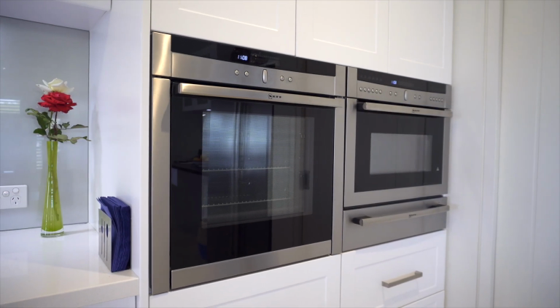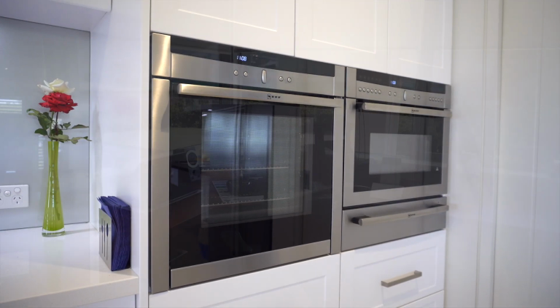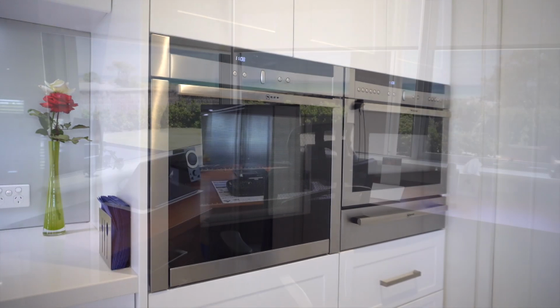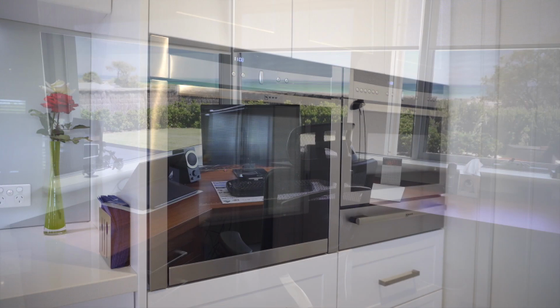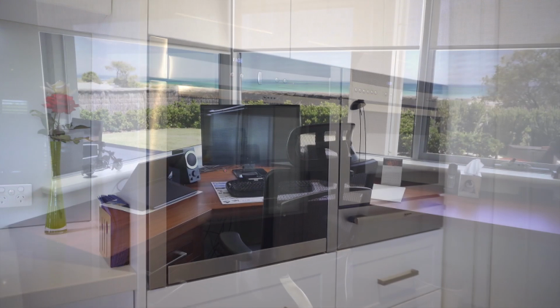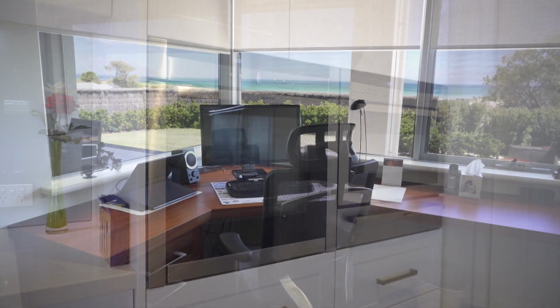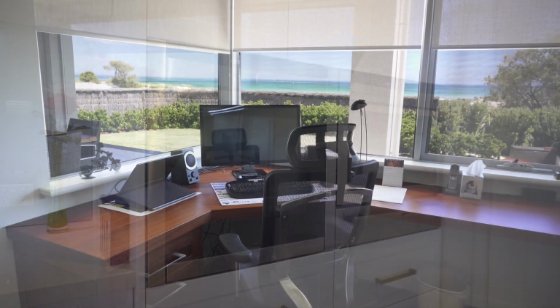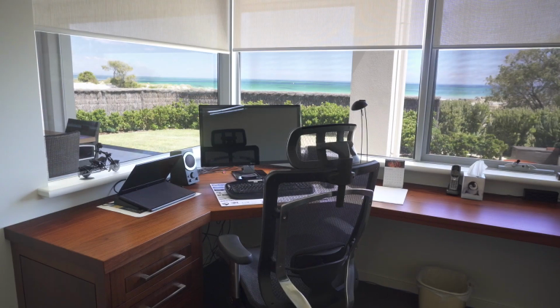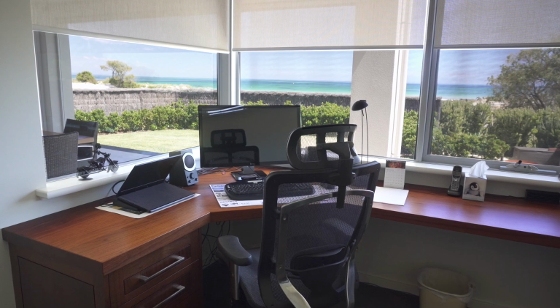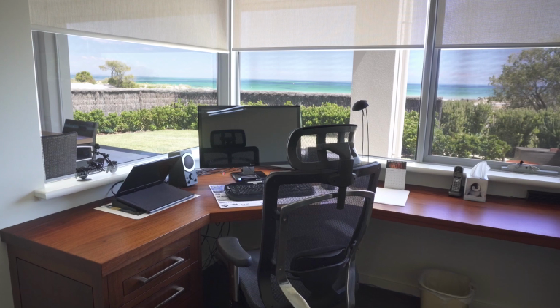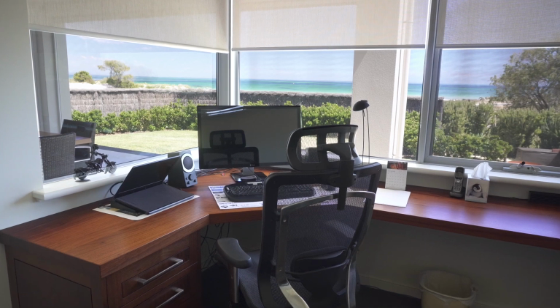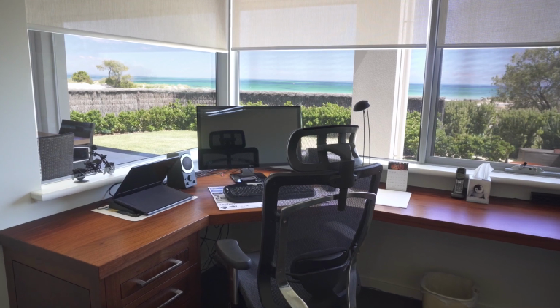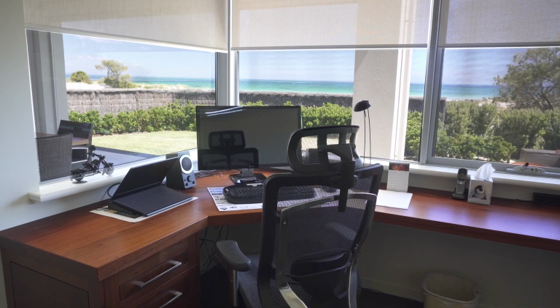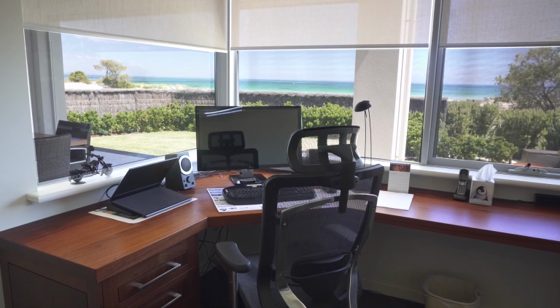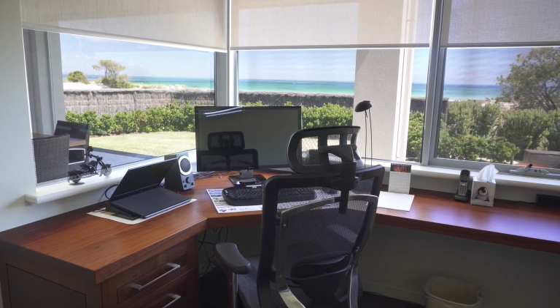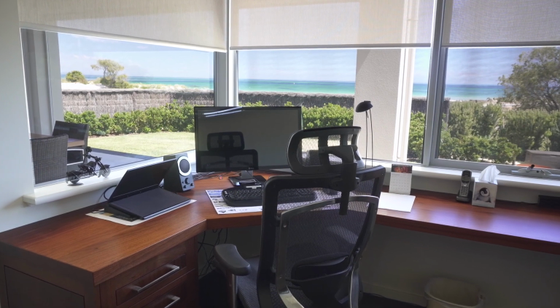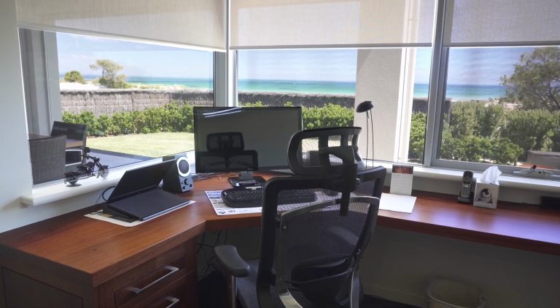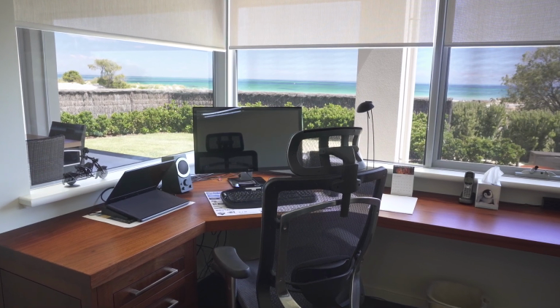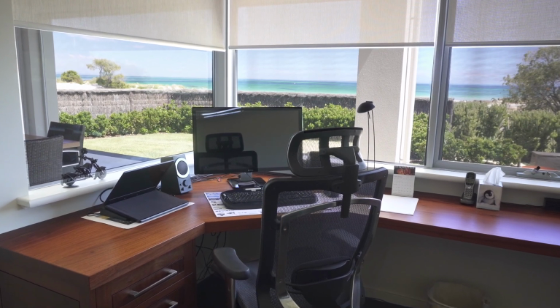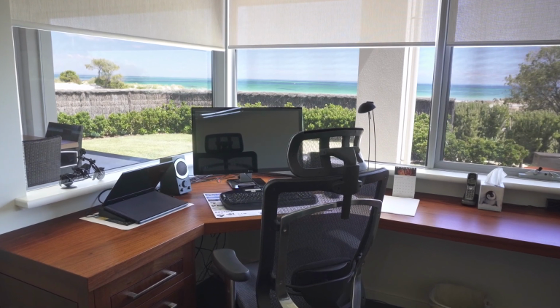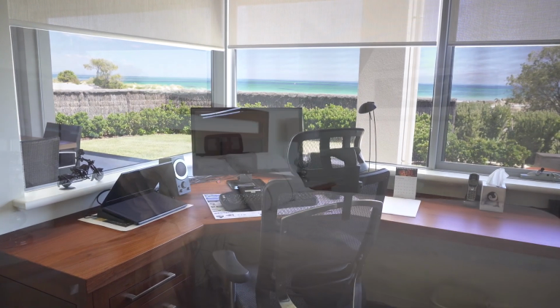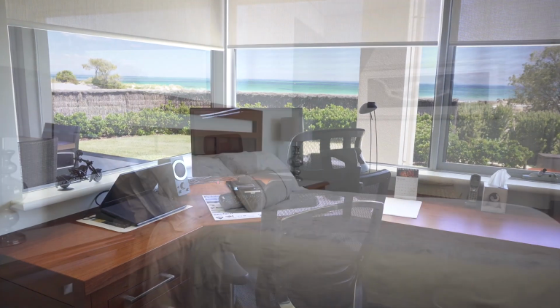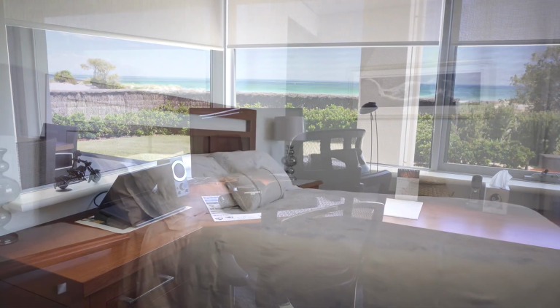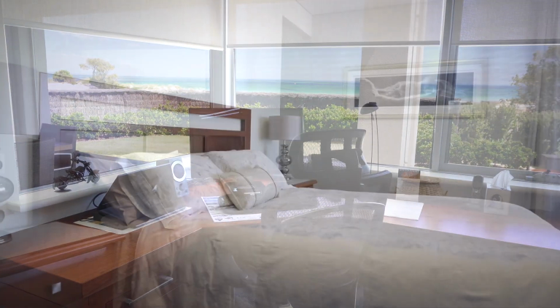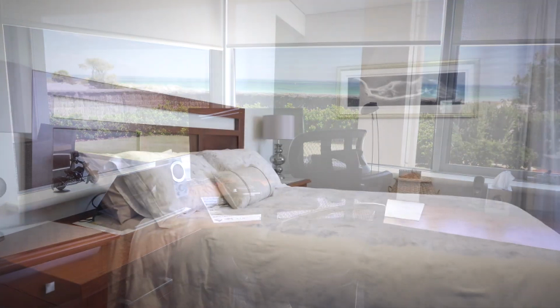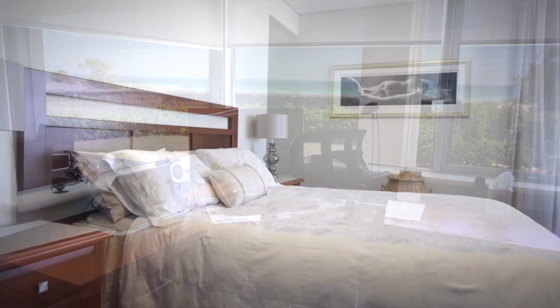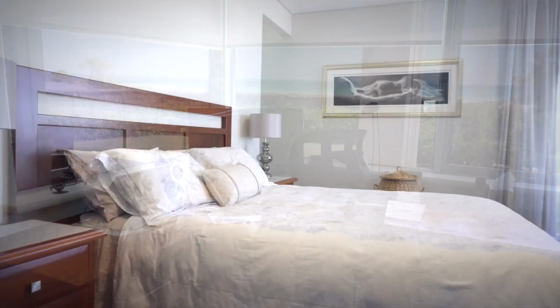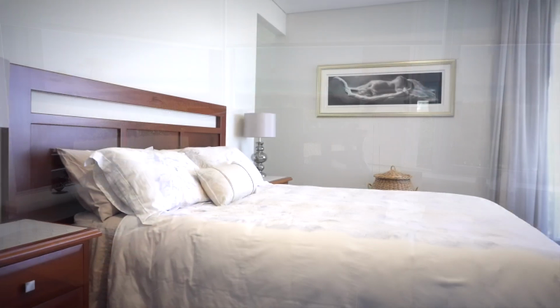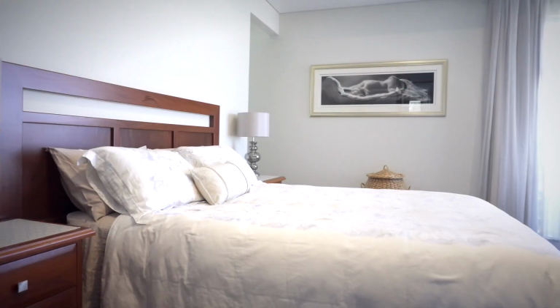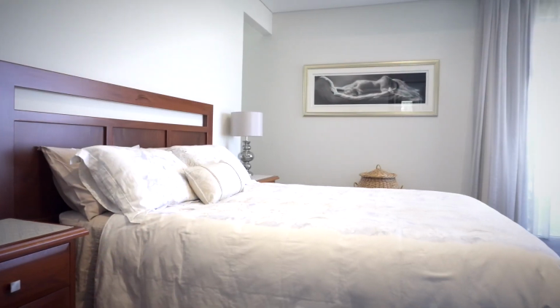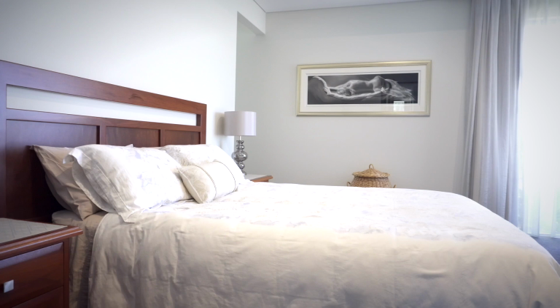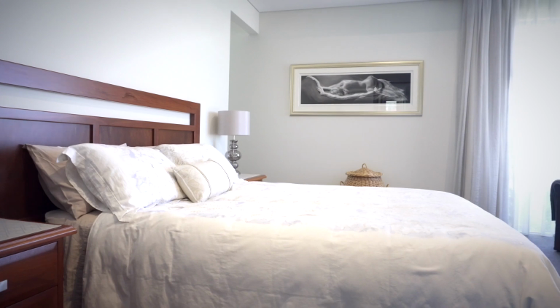Even working from home will be a pleasure from the designated home office, while the sleeping quarters are simply pure luxury.